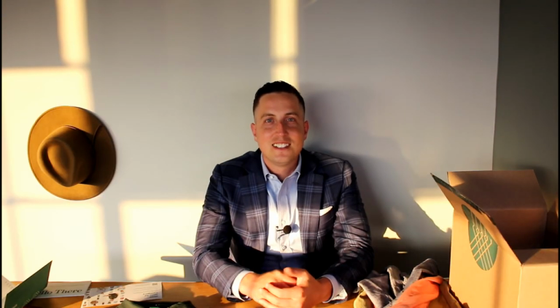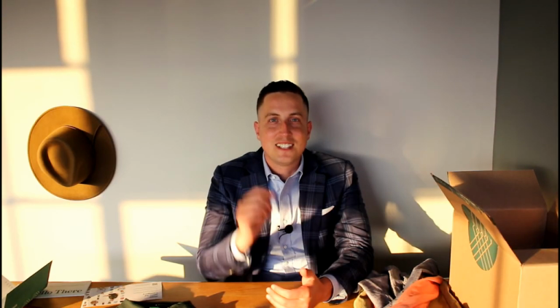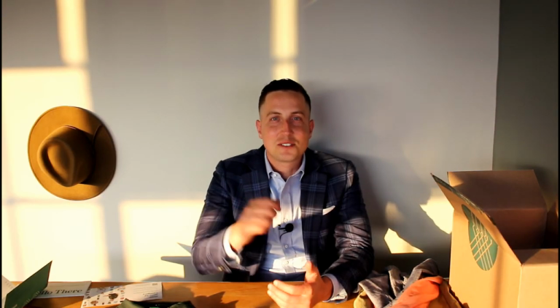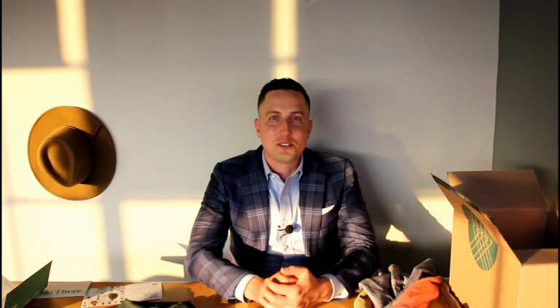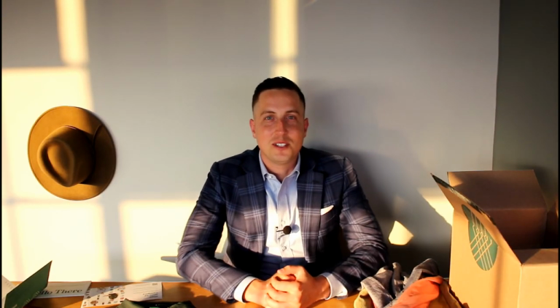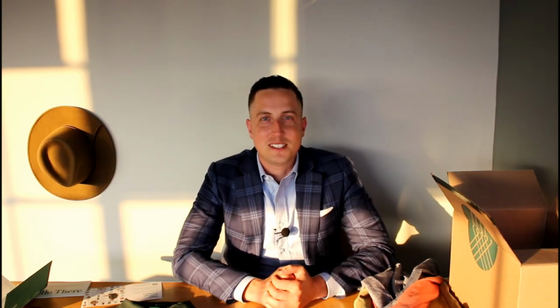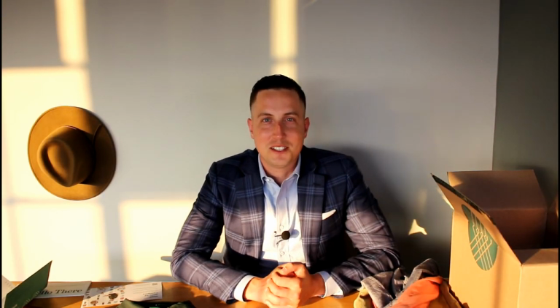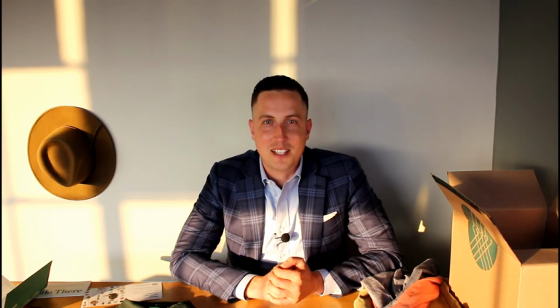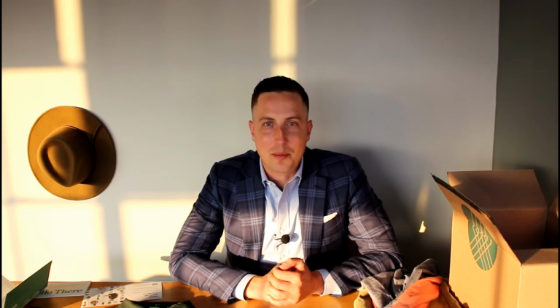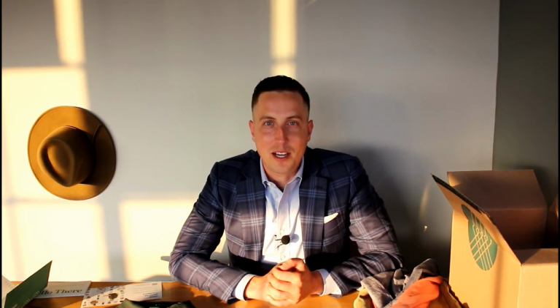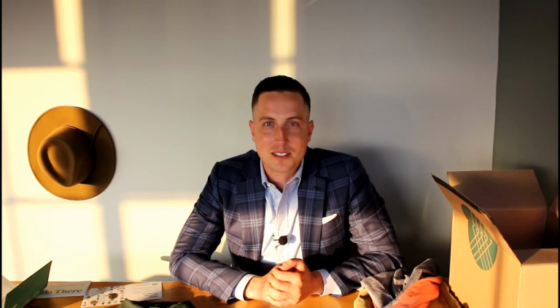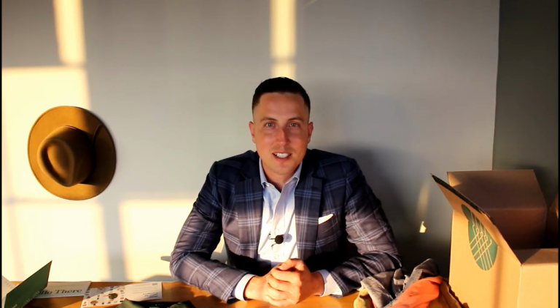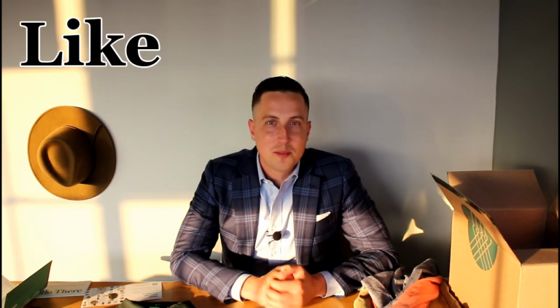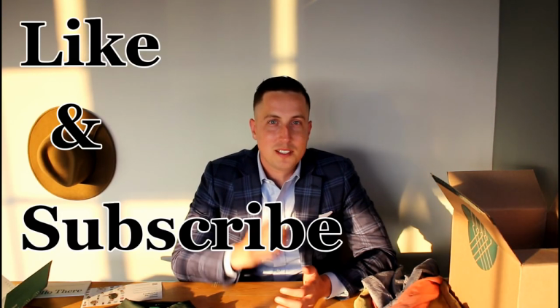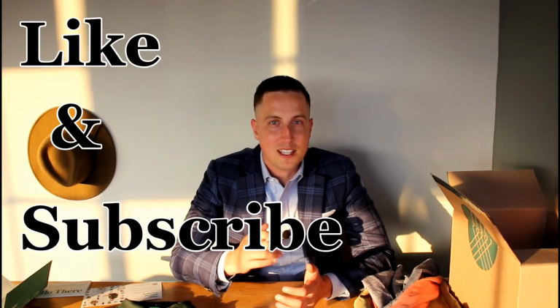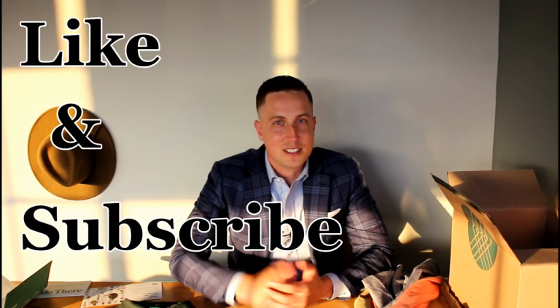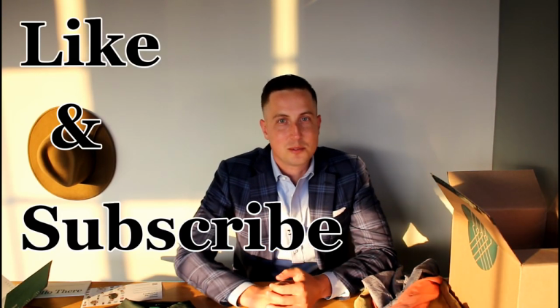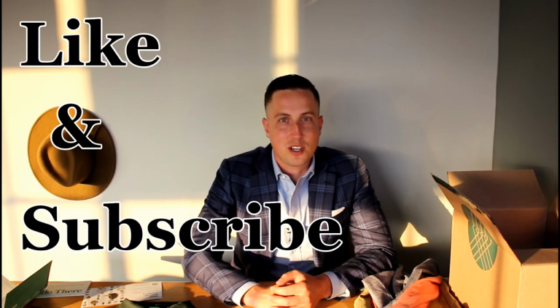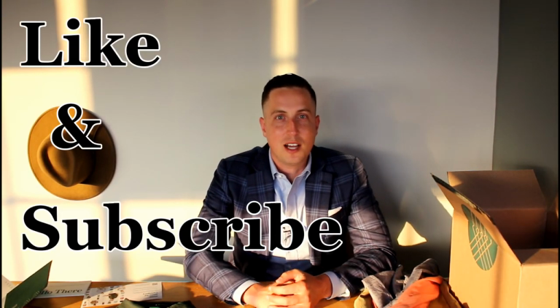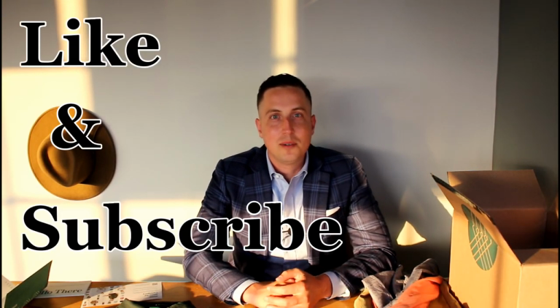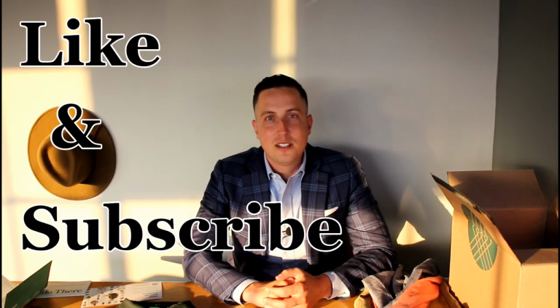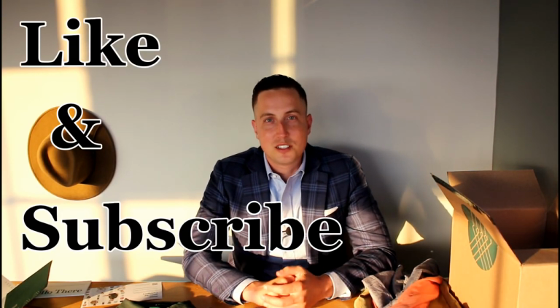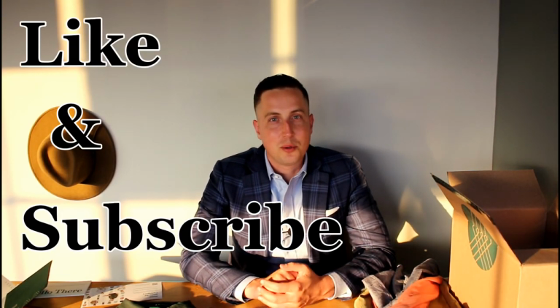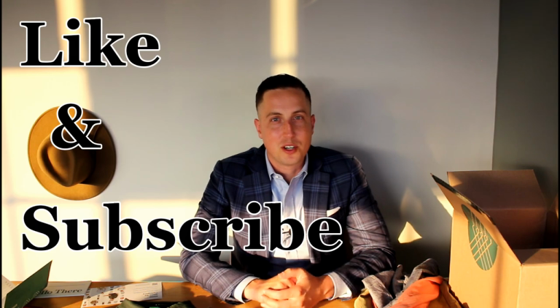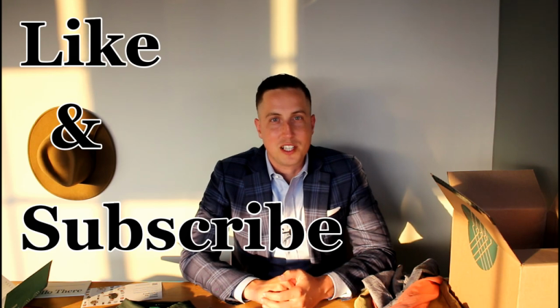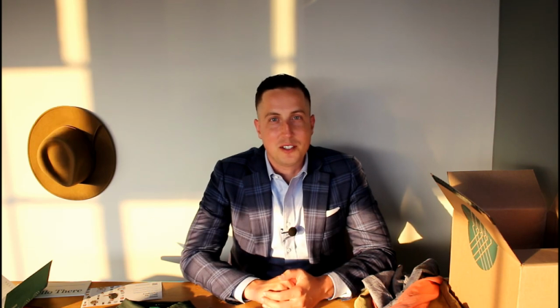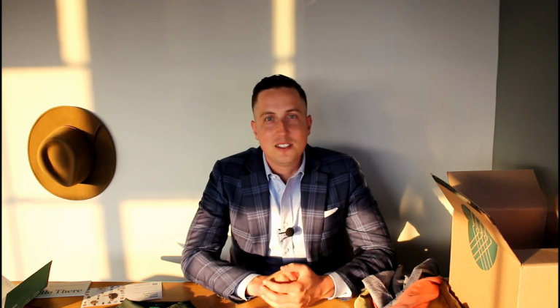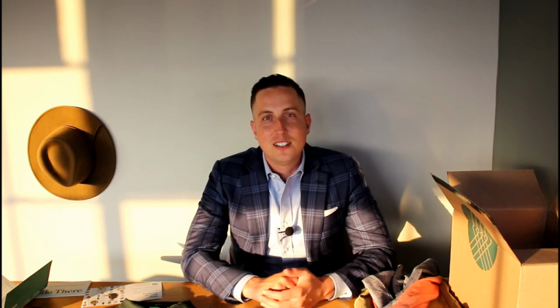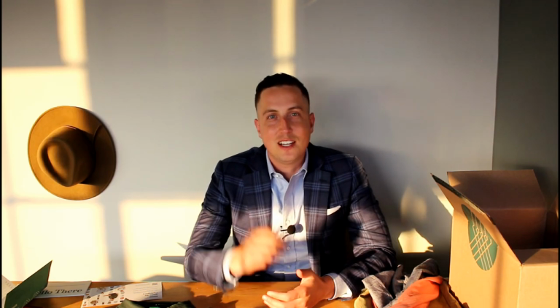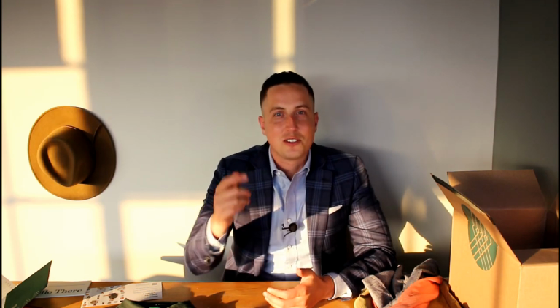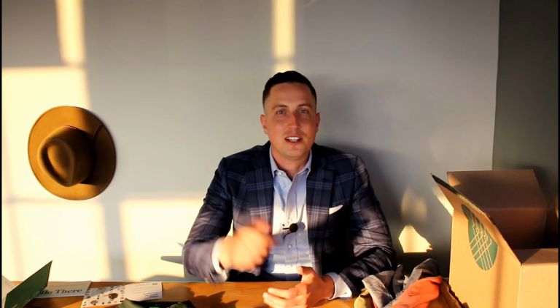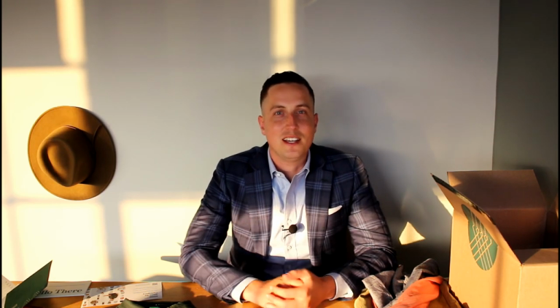Thanks for joining us here at the Dapper House. Please like and subscribe to support our channel. Have a great day.